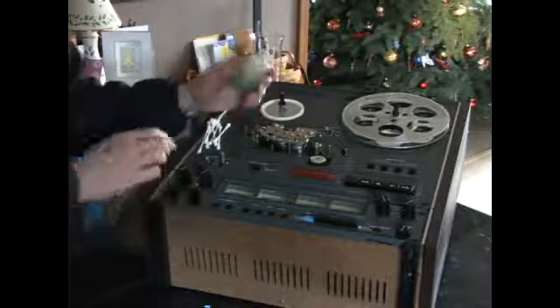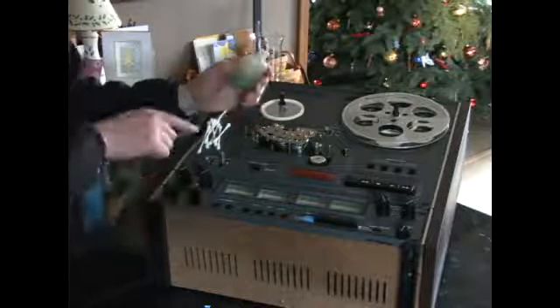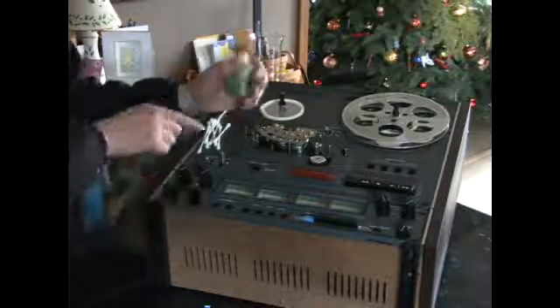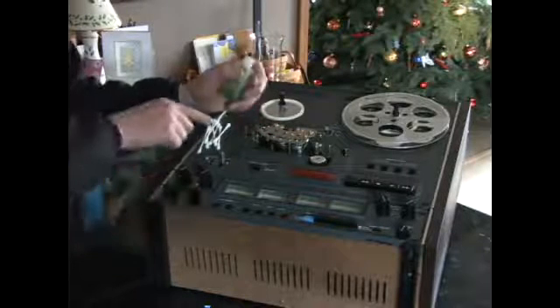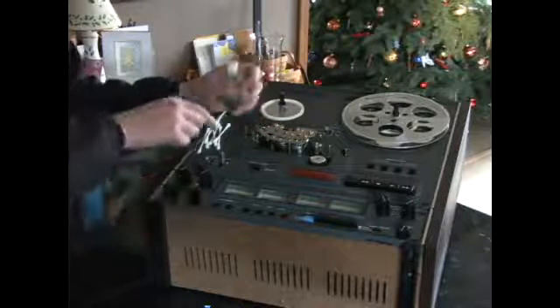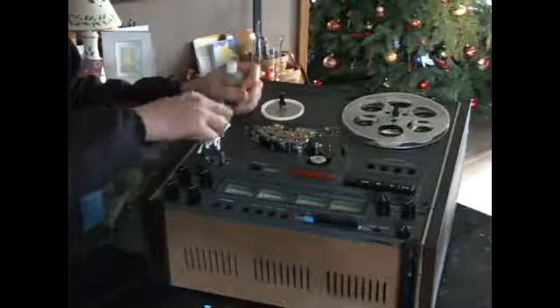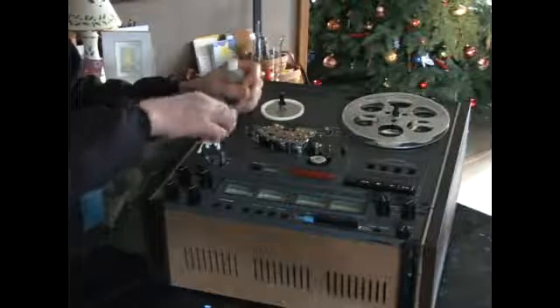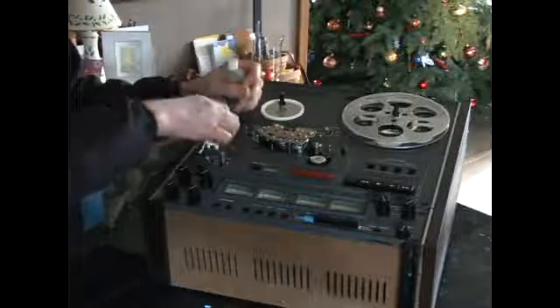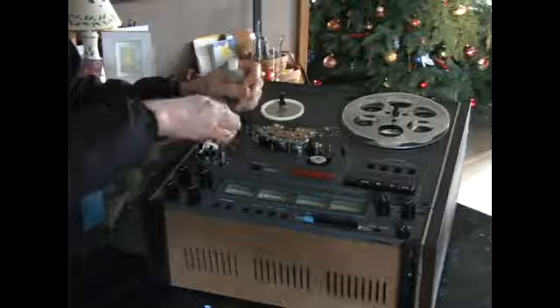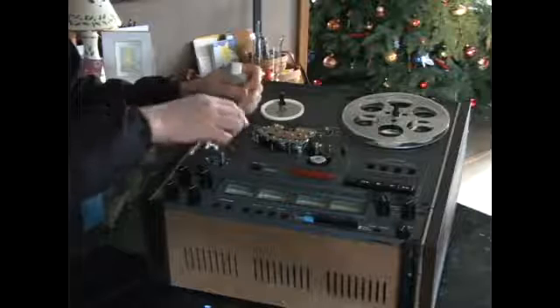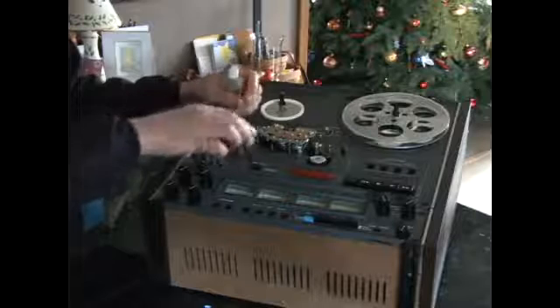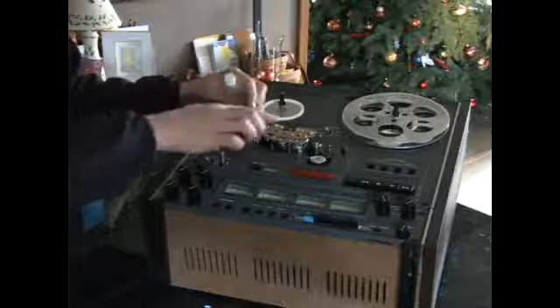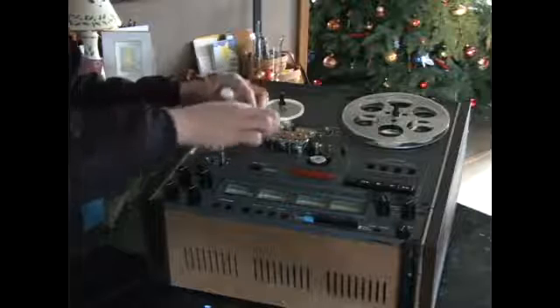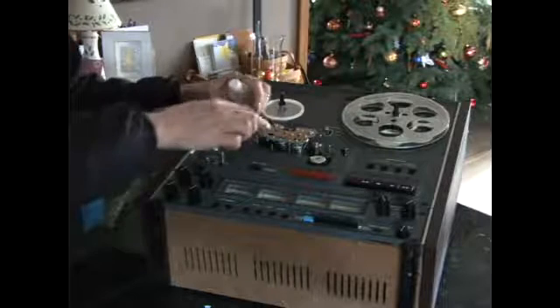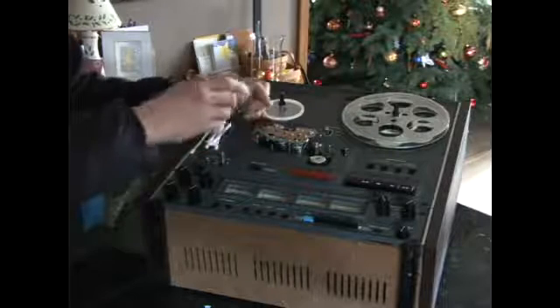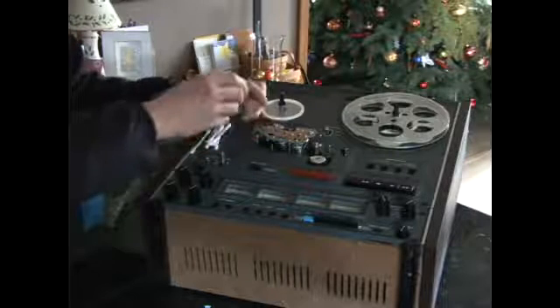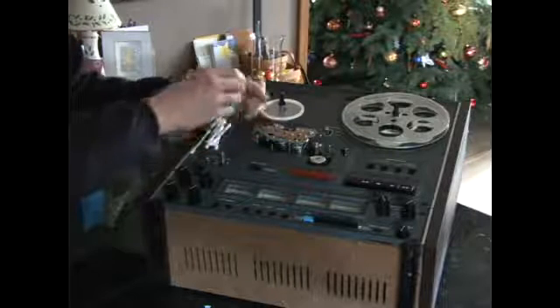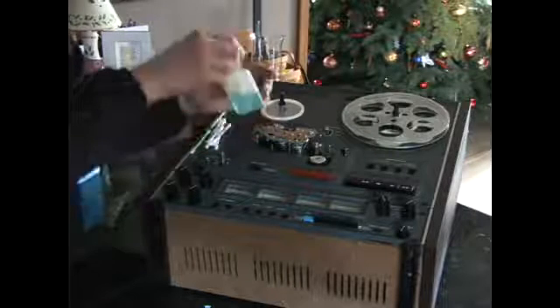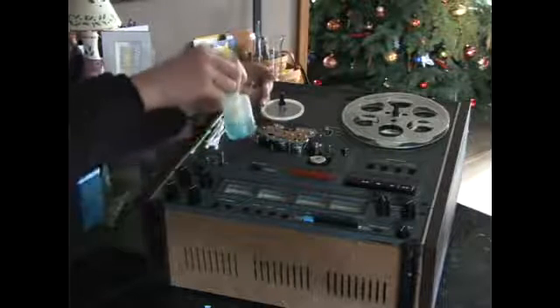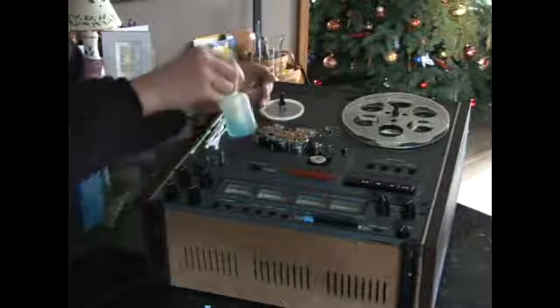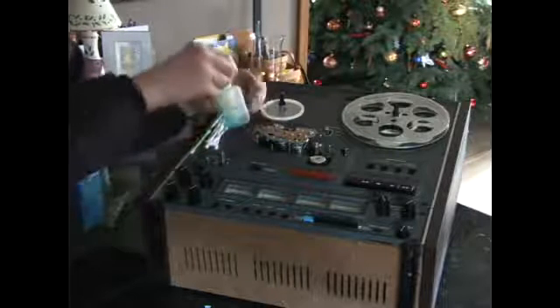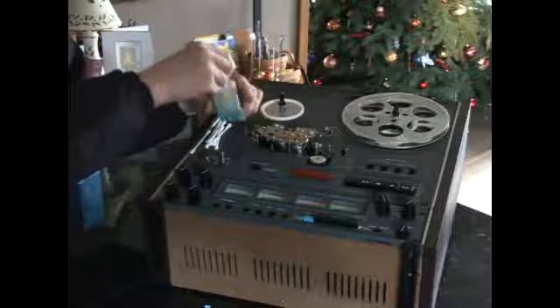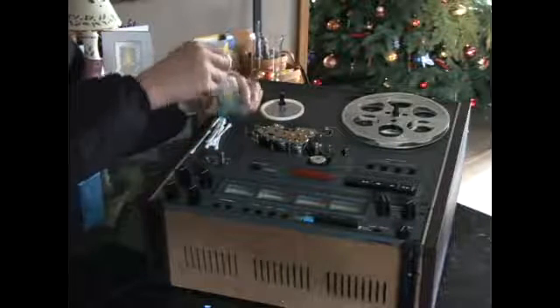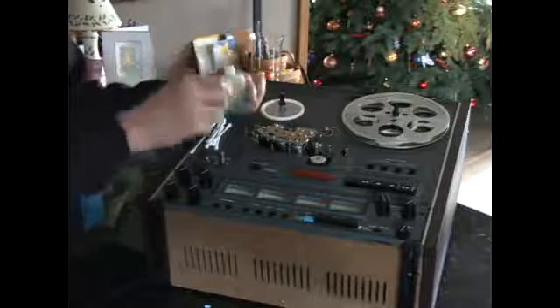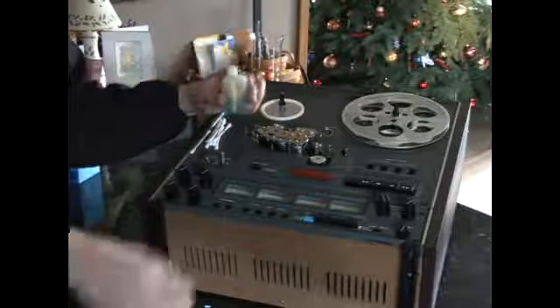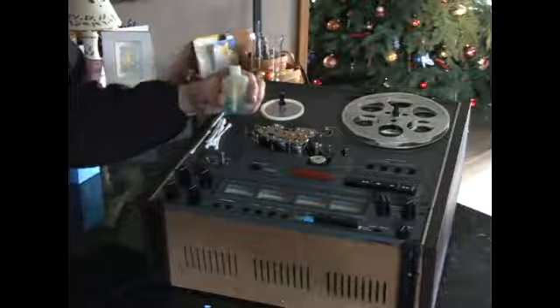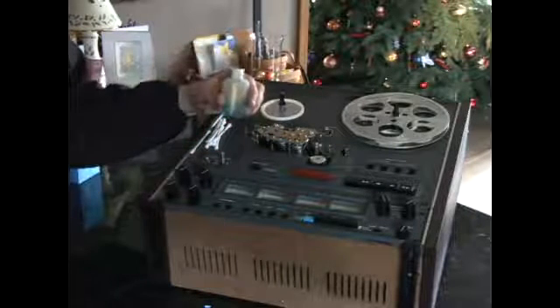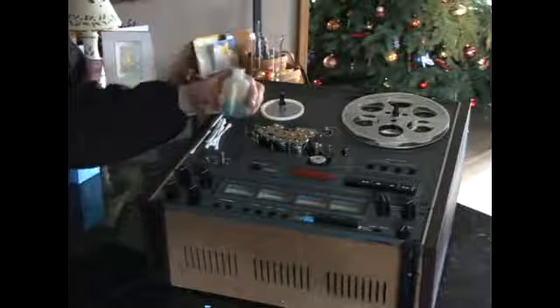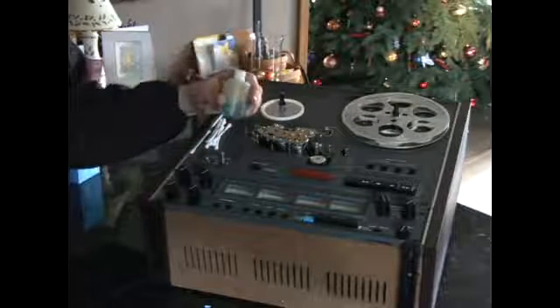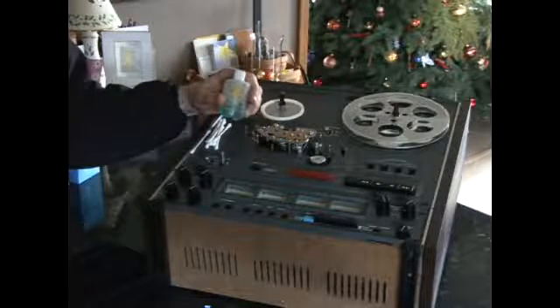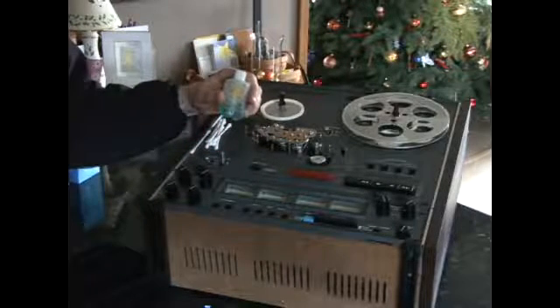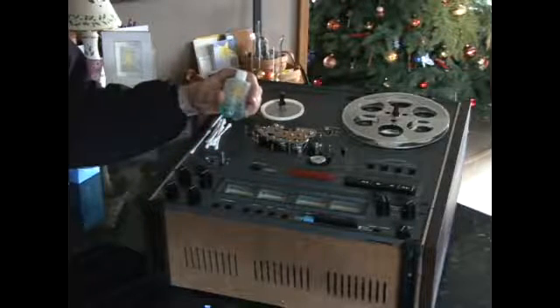Here's our trusty Q-tips, our head lubricant, and that's what we're going to start with doing right now.